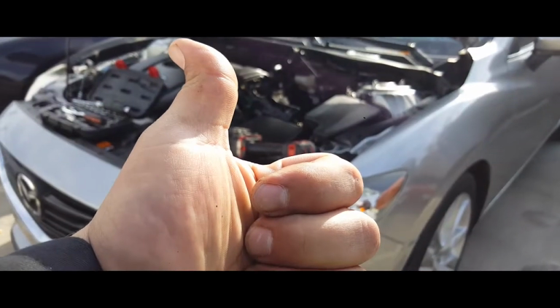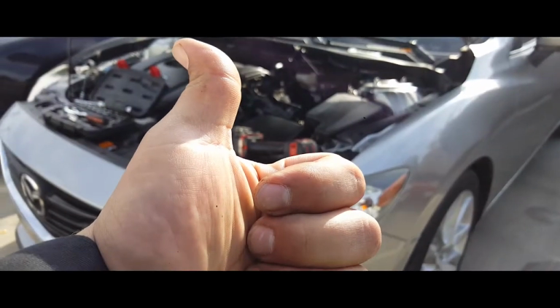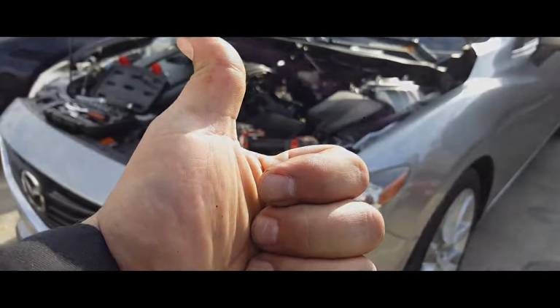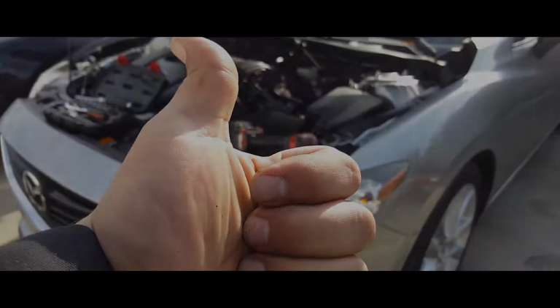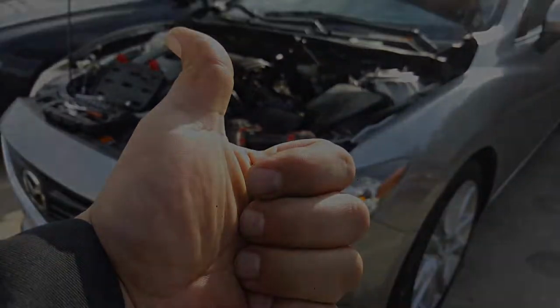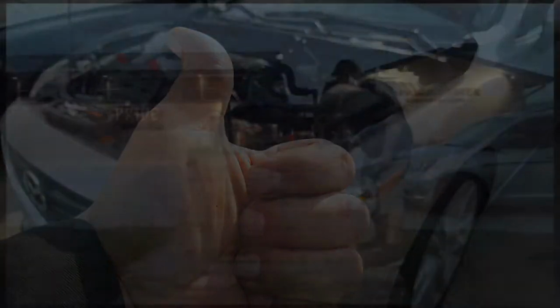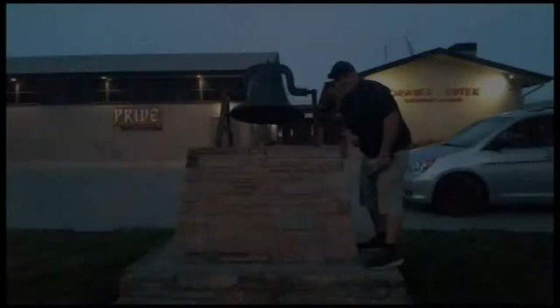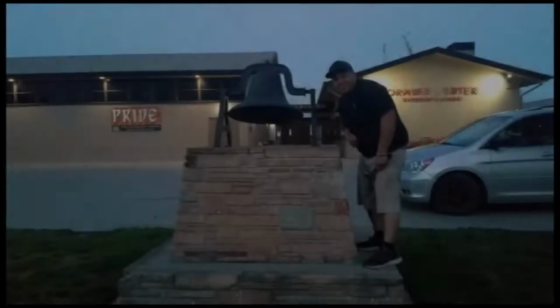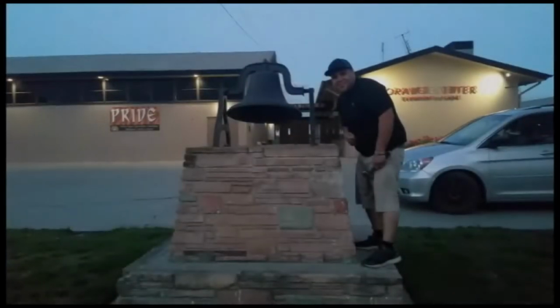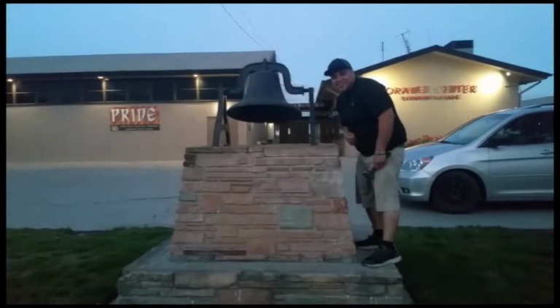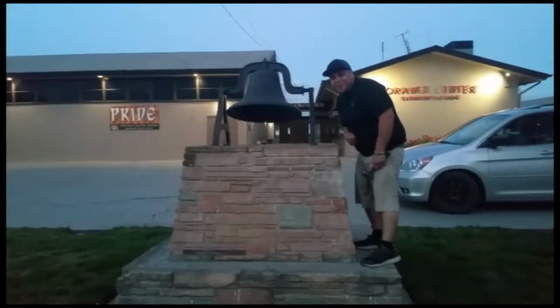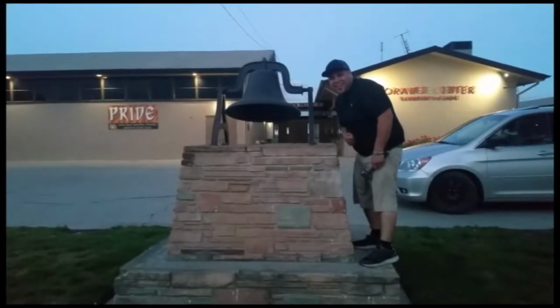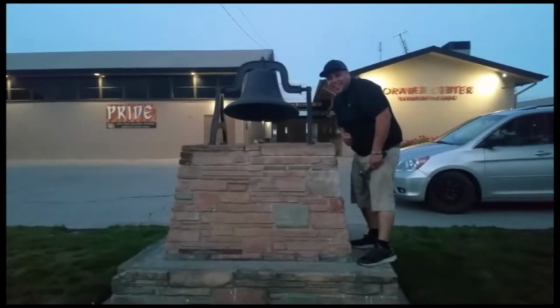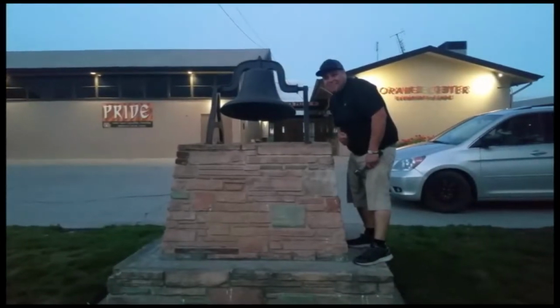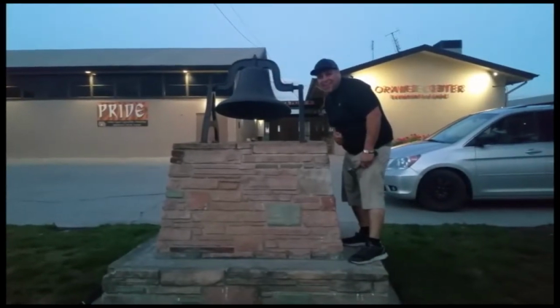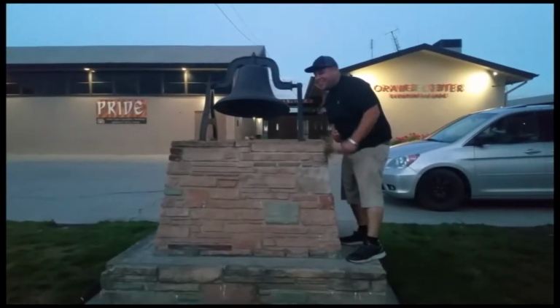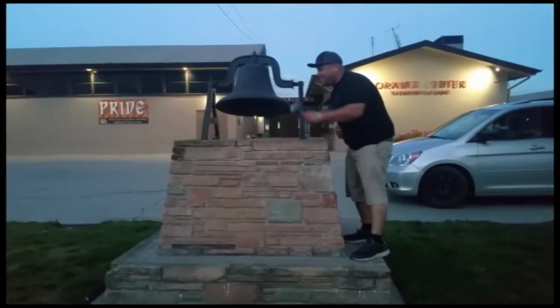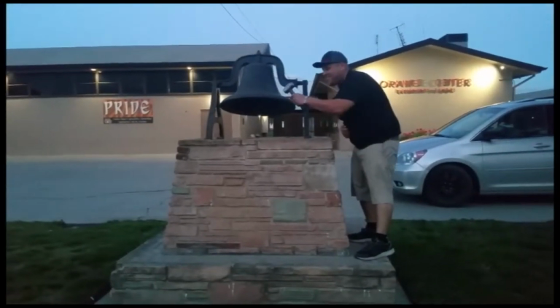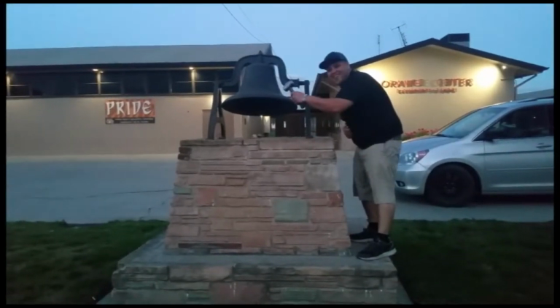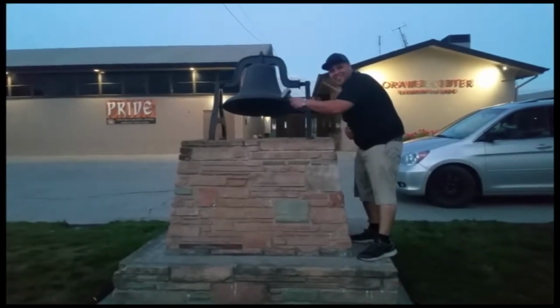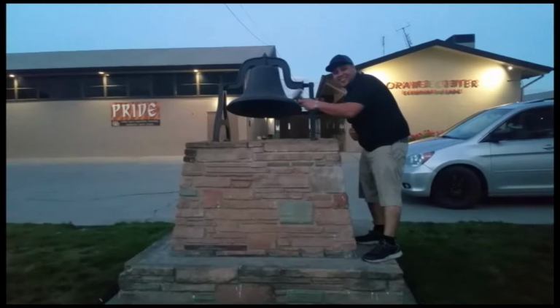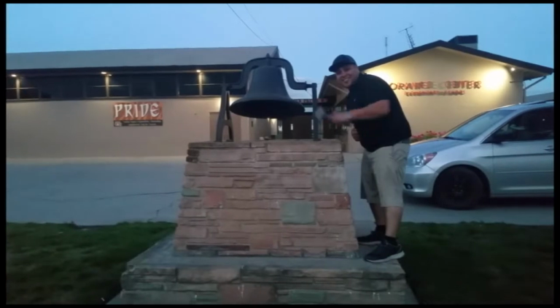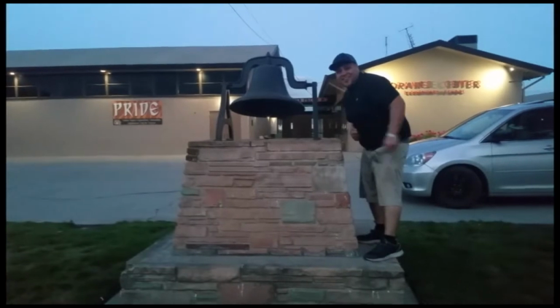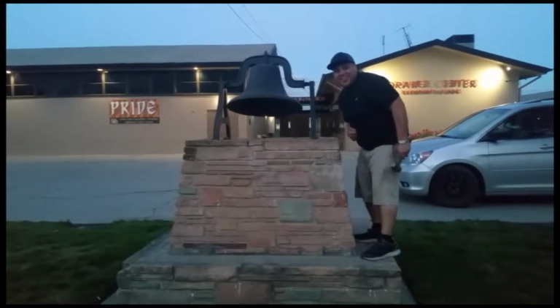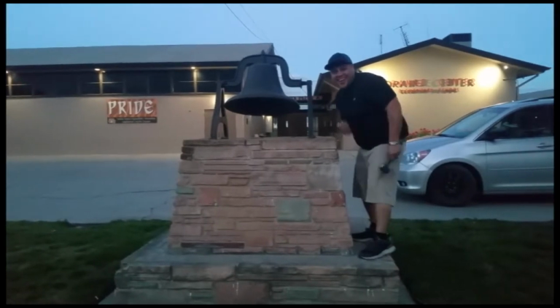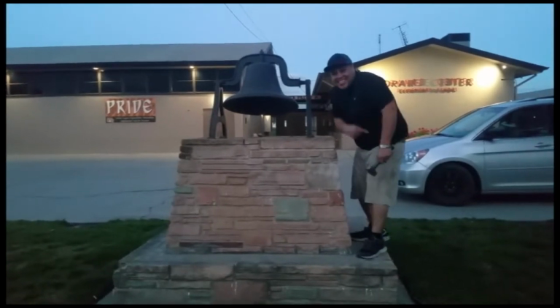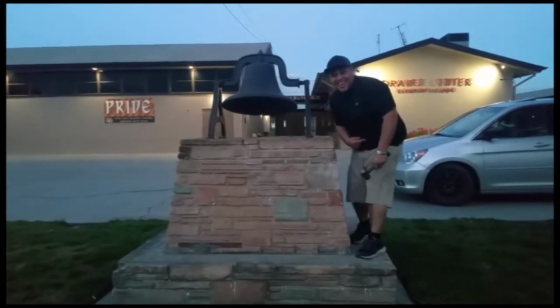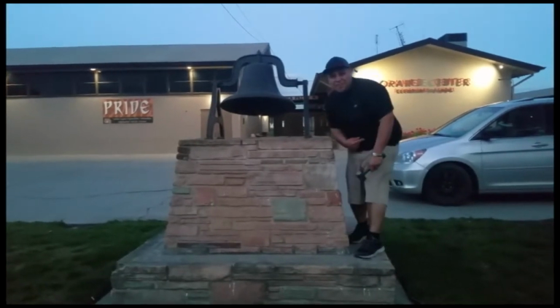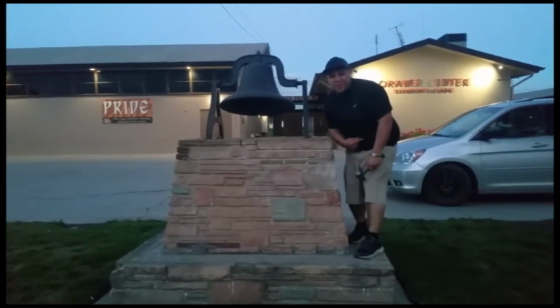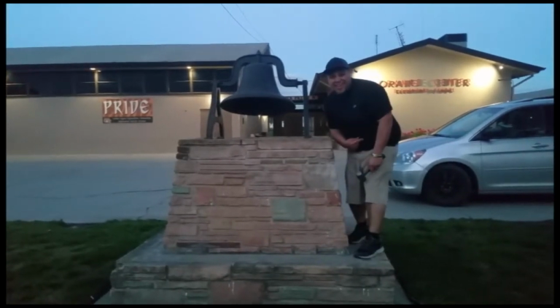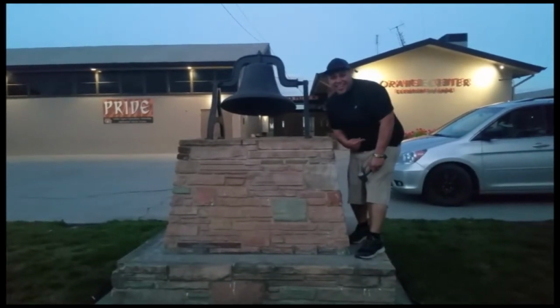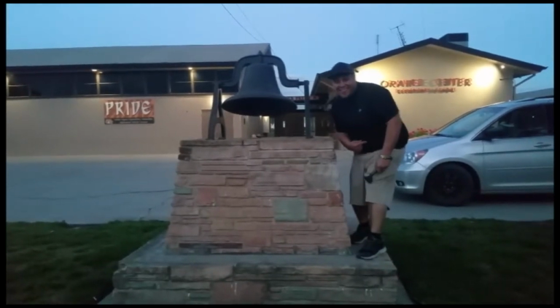Thank you for watching — please like and subscribe, and don't forget to hit that bell. Alright, let's get out of here before we get kicked out.